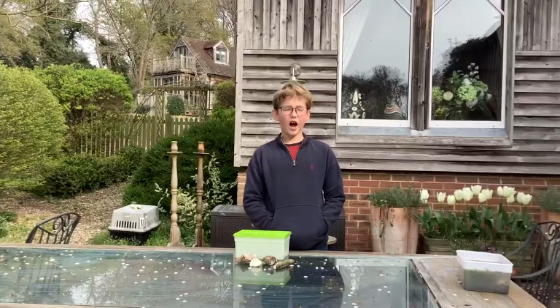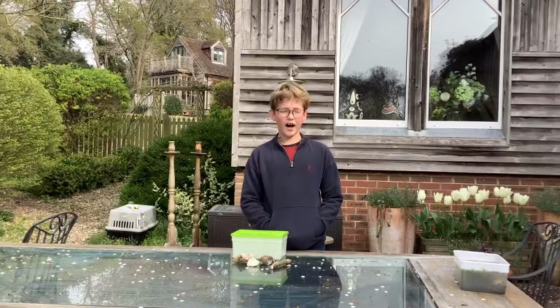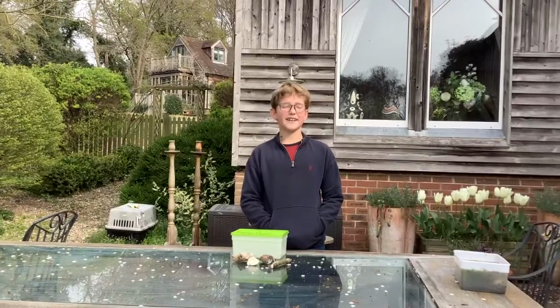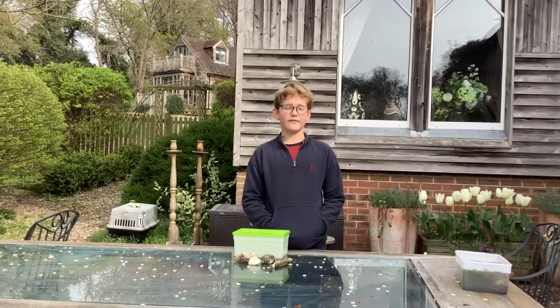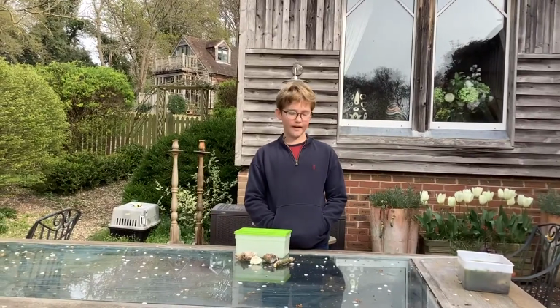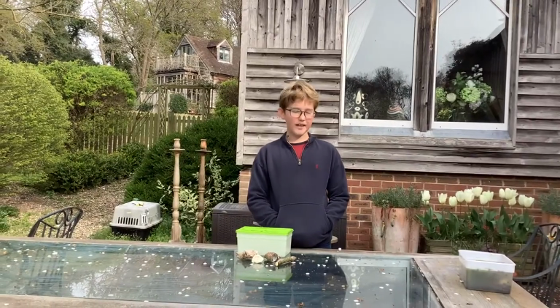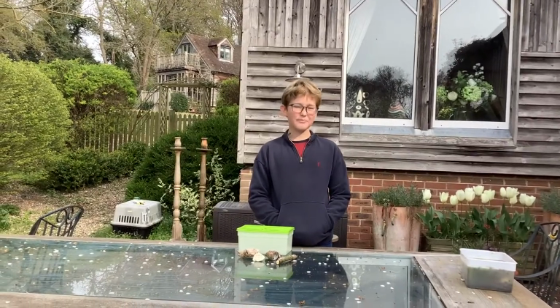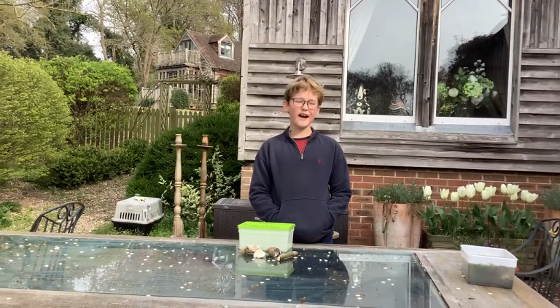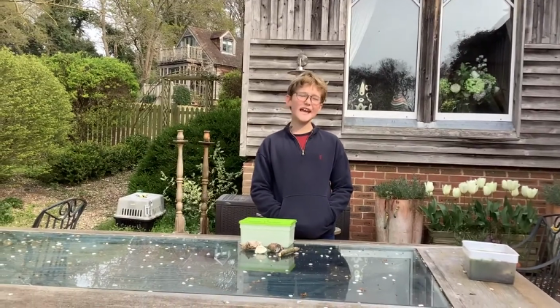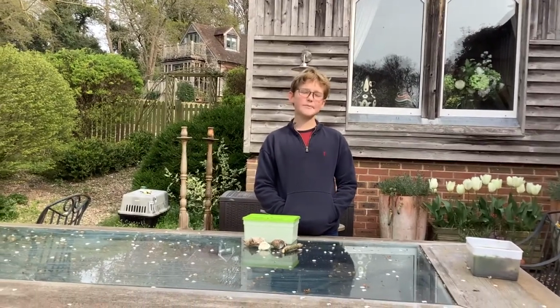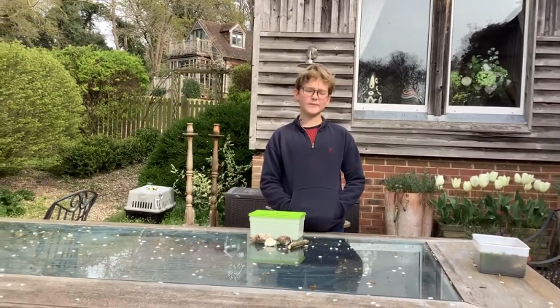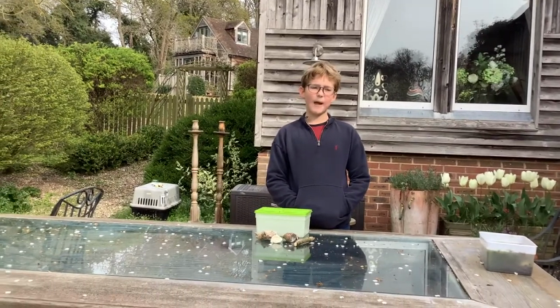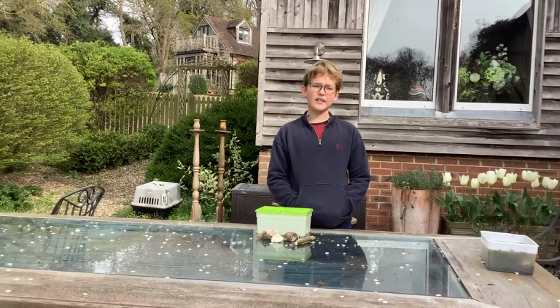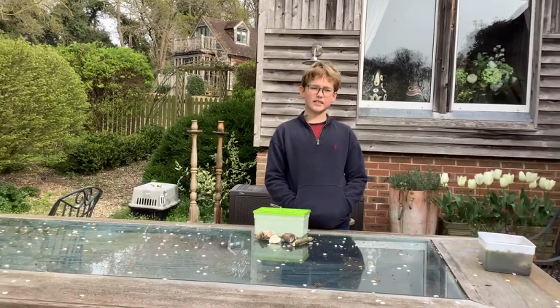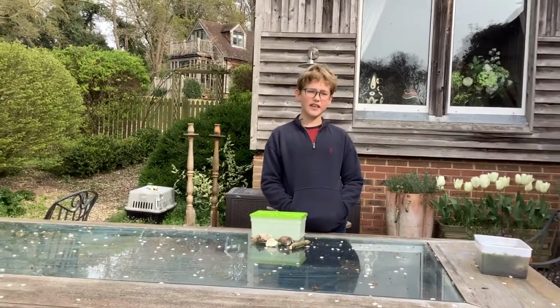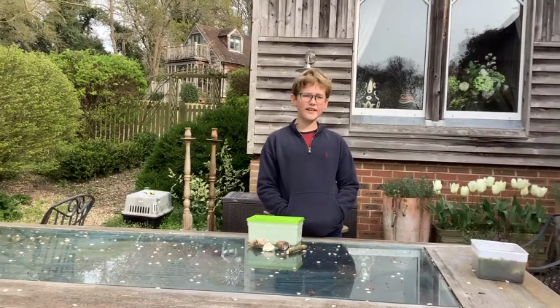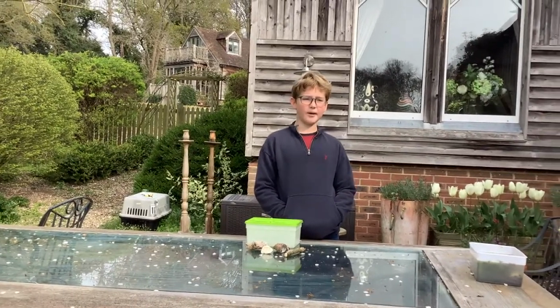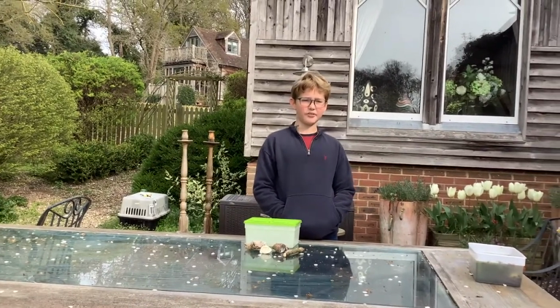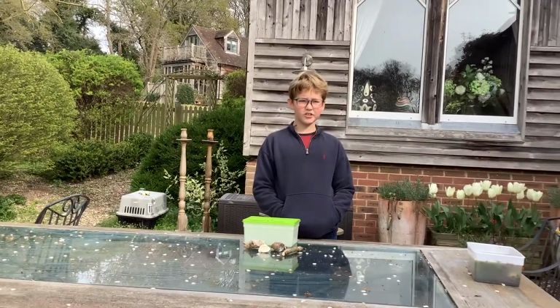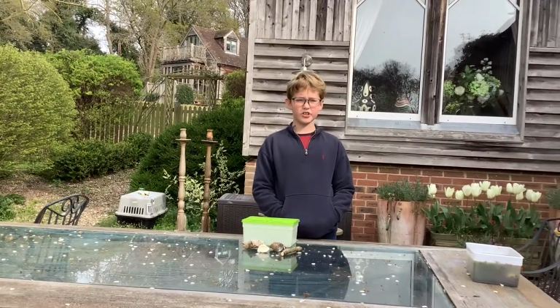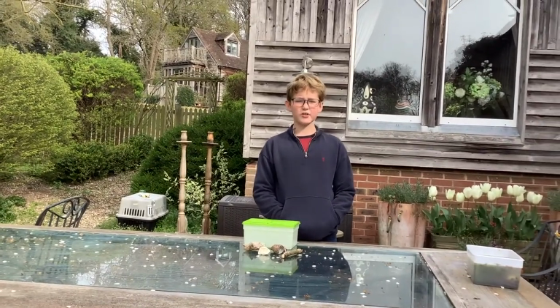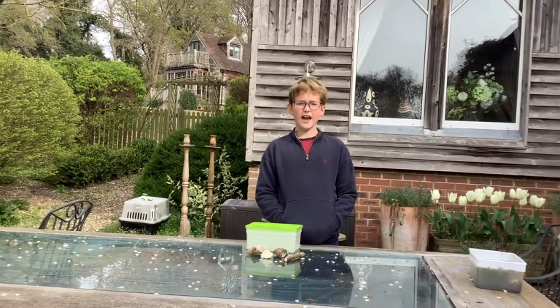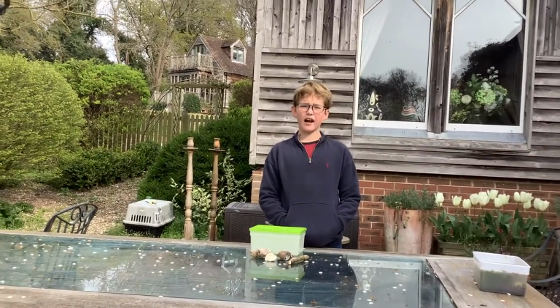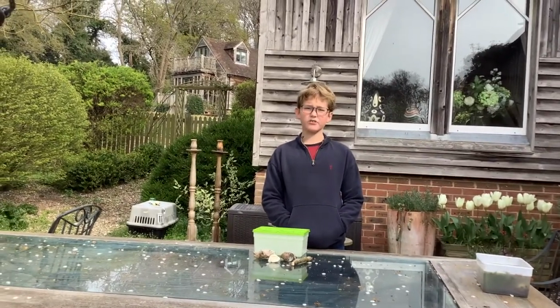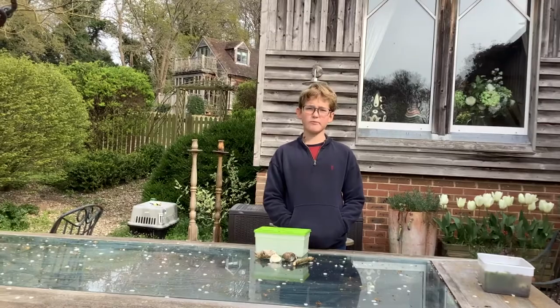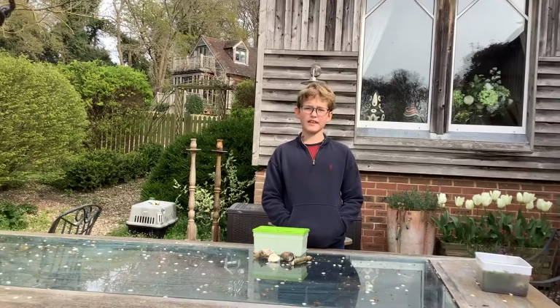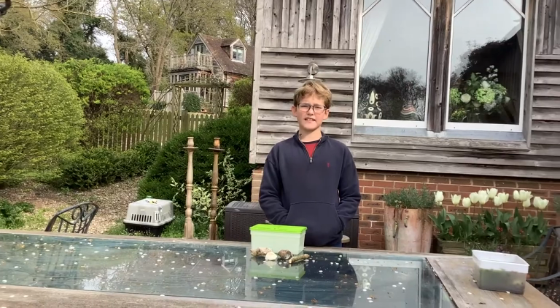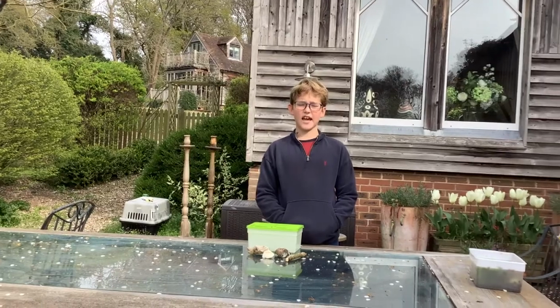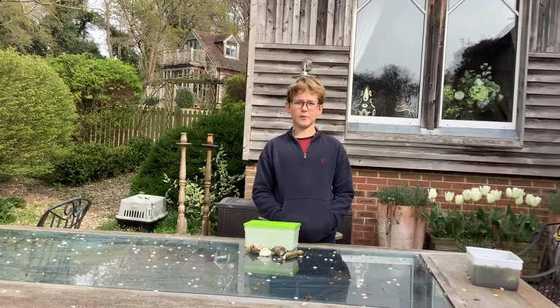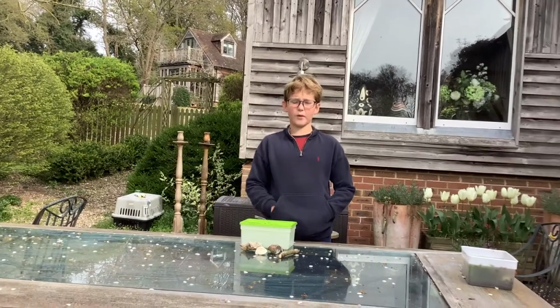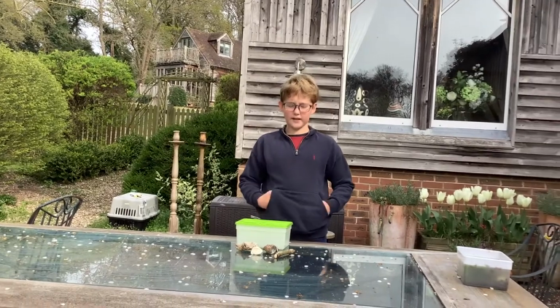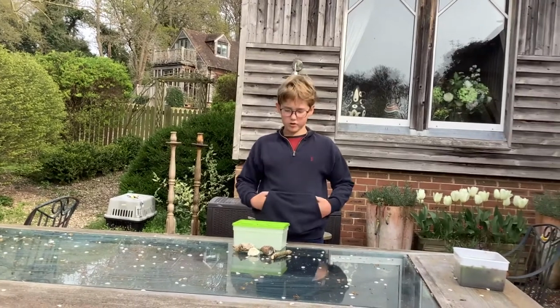Hi there, my name is Ben. Today I'm teaching you how to make a tadpole enclosure.